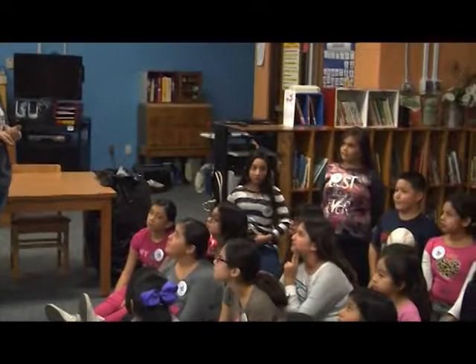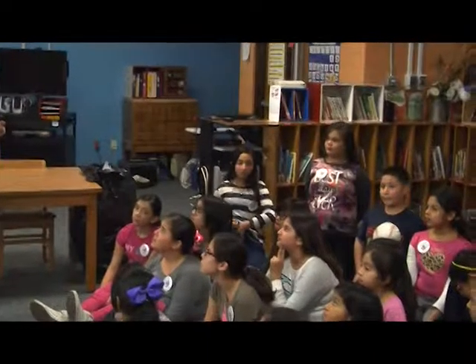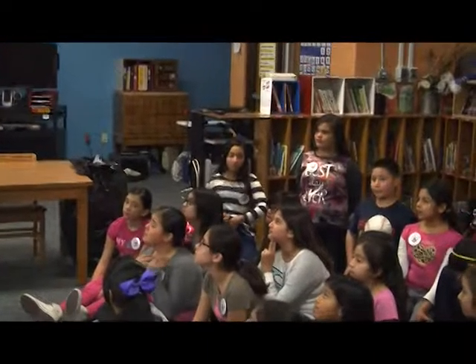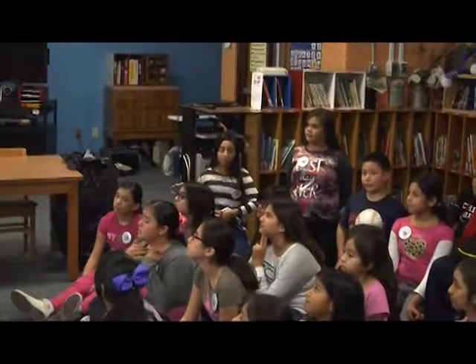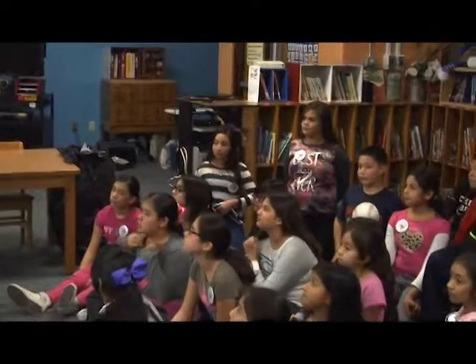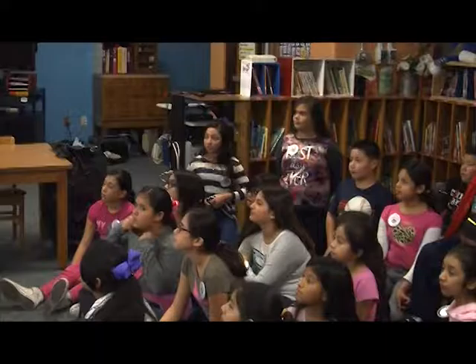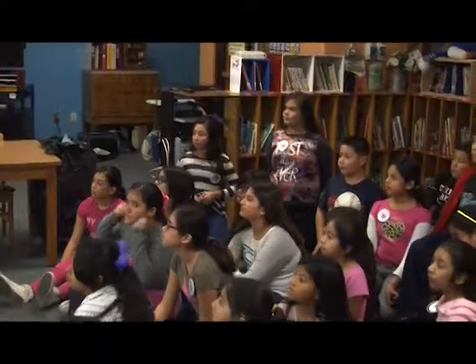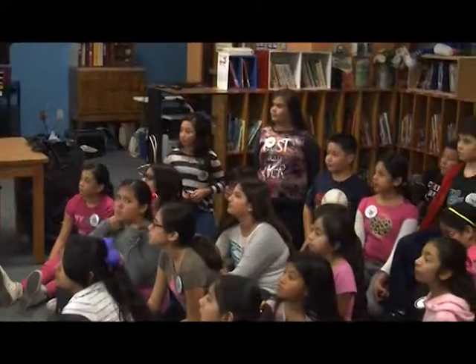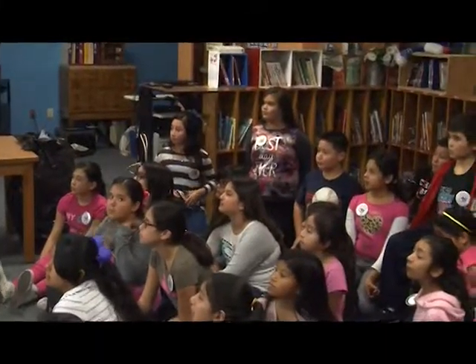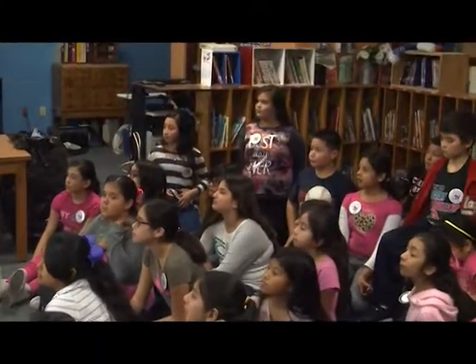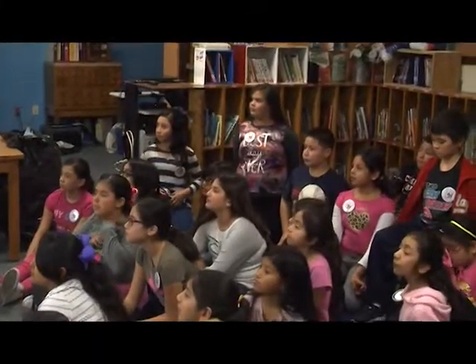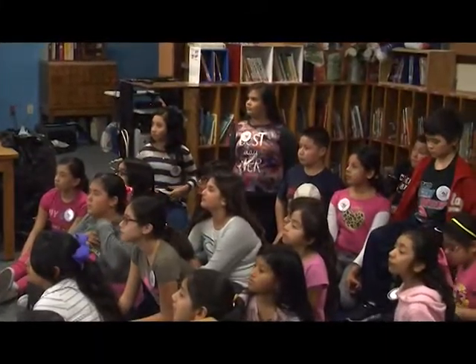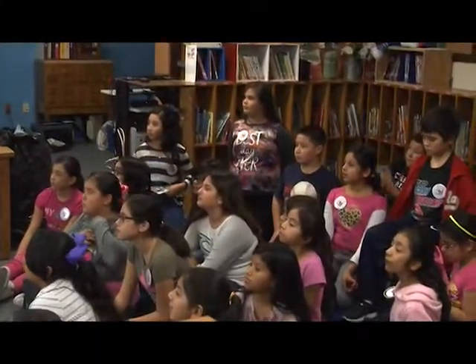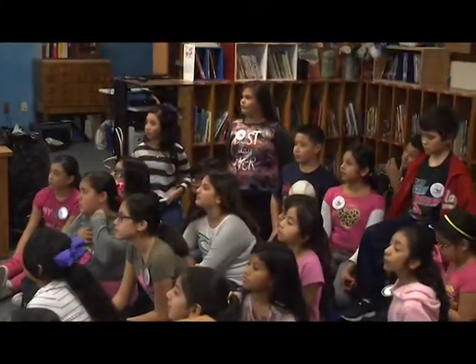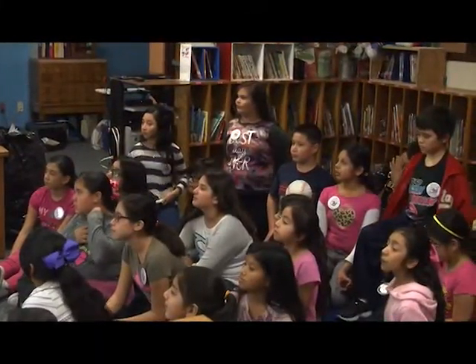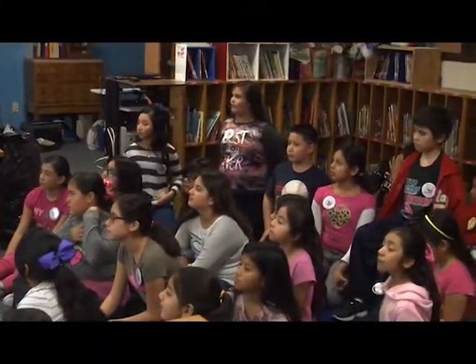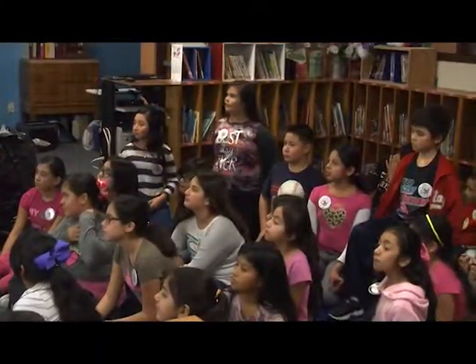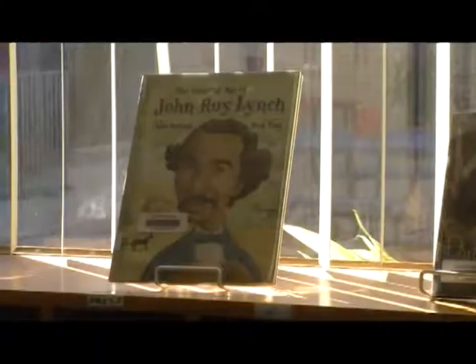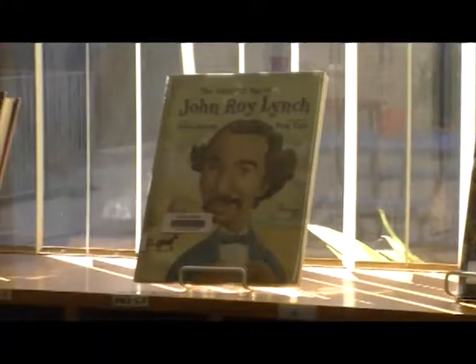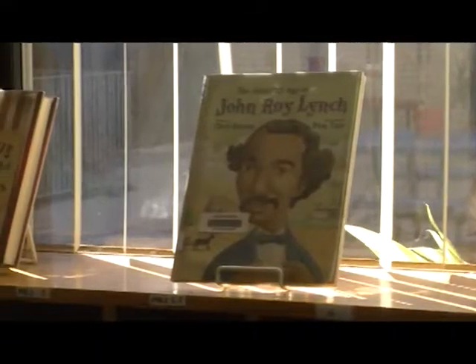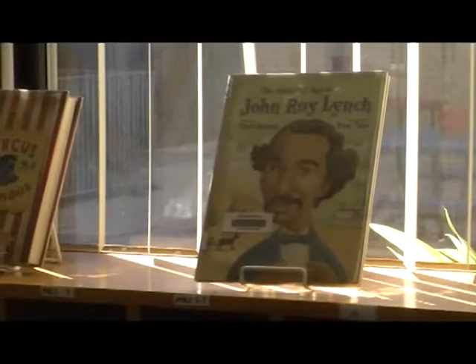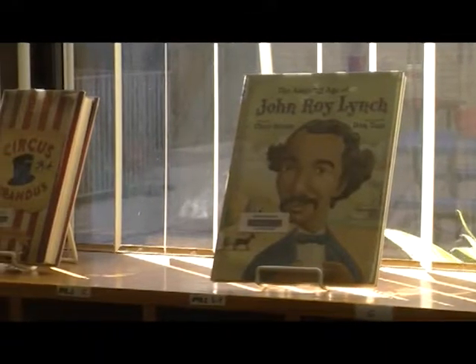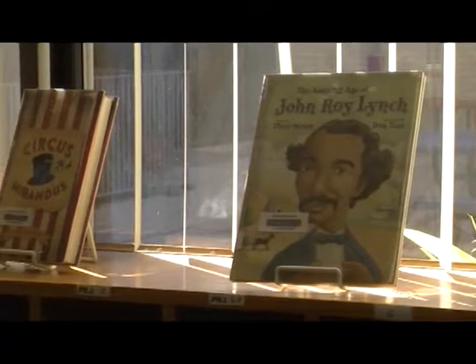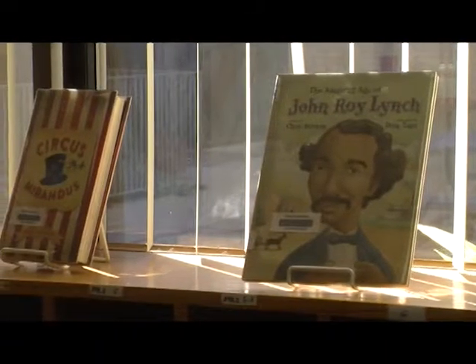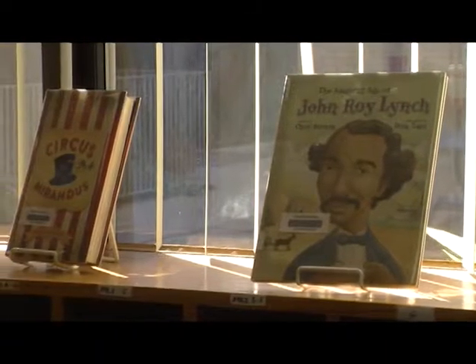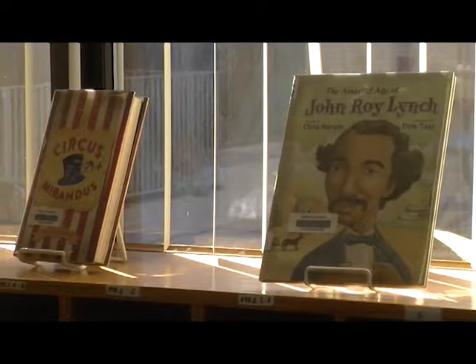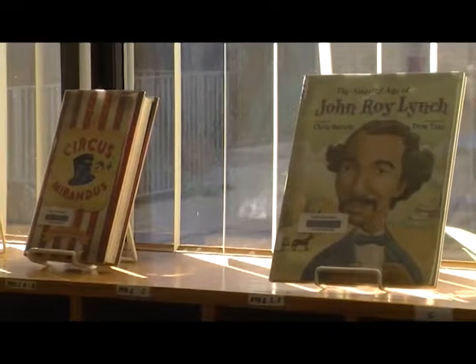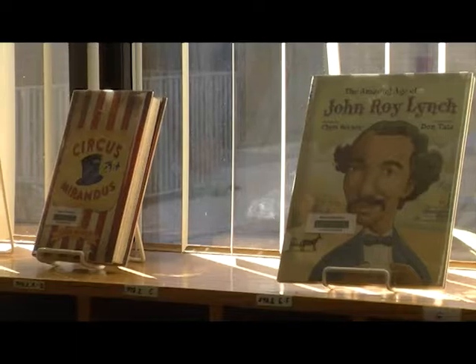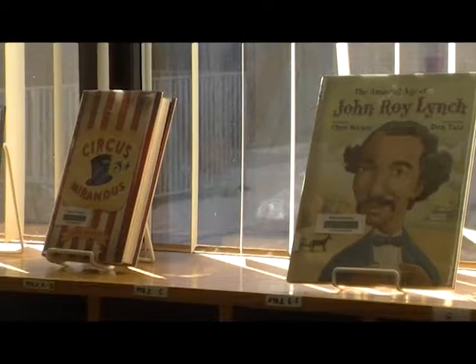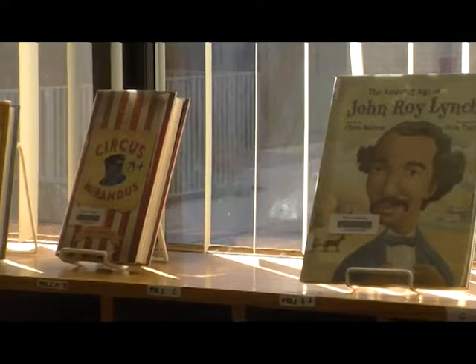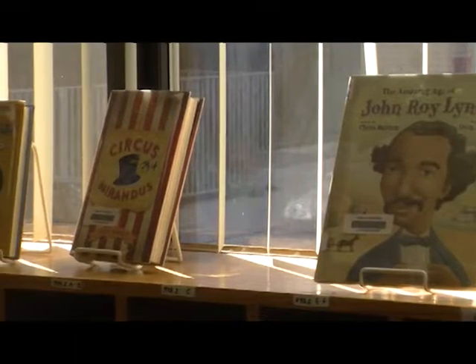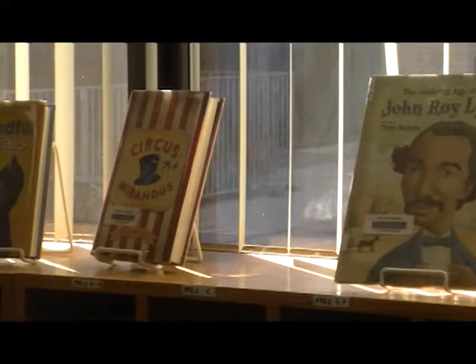Many of our kids have read books beginning in third grade, fourth grade, and fifth grade, and then they're excited to be reading the next set of Blue Bonnet books for the next year.